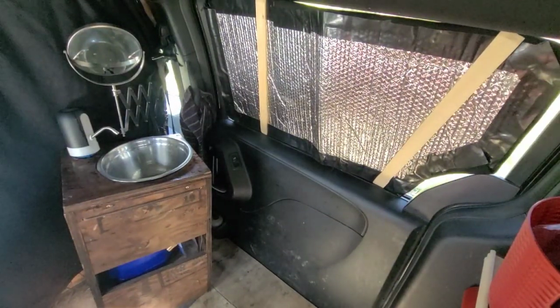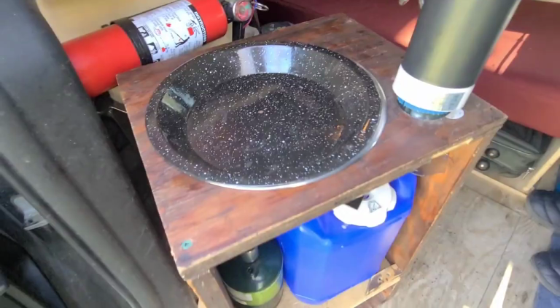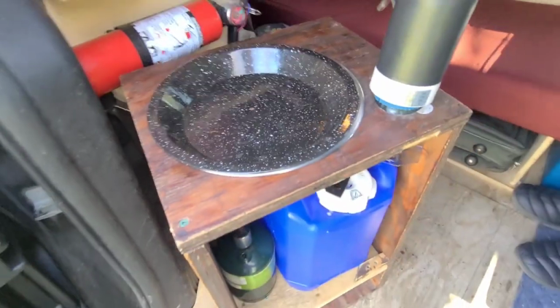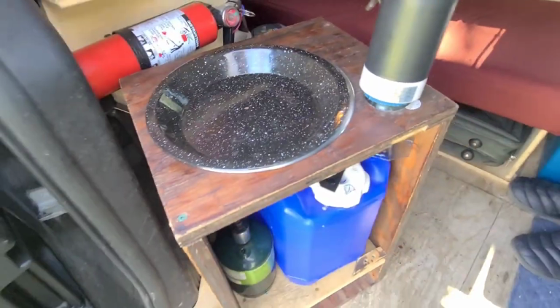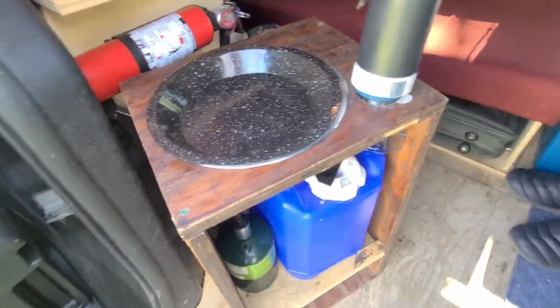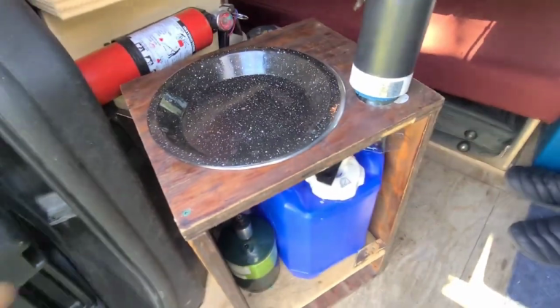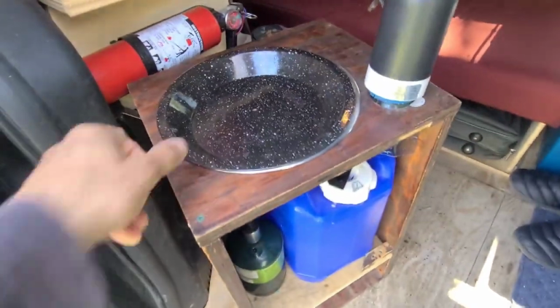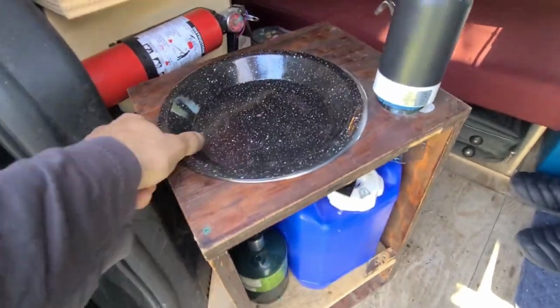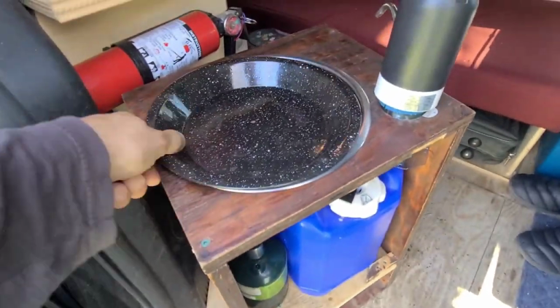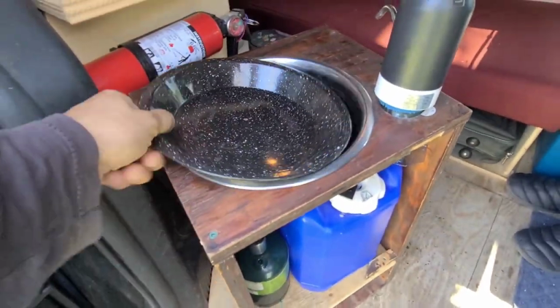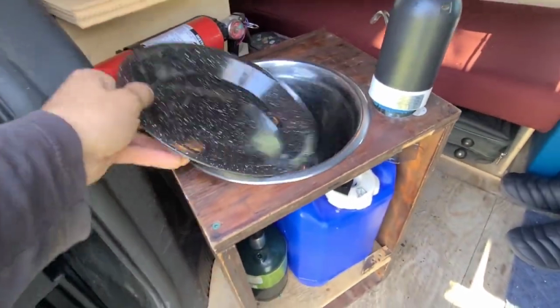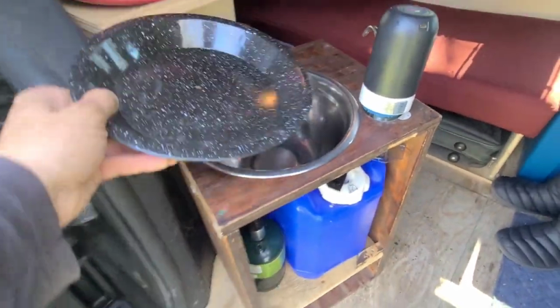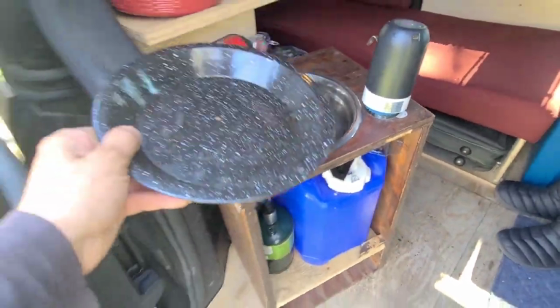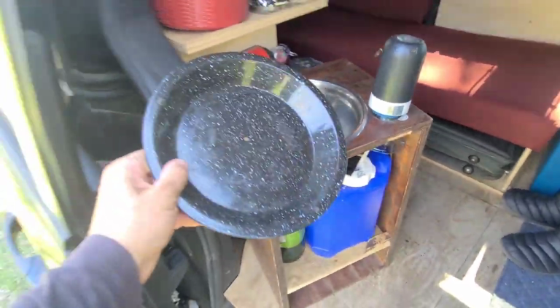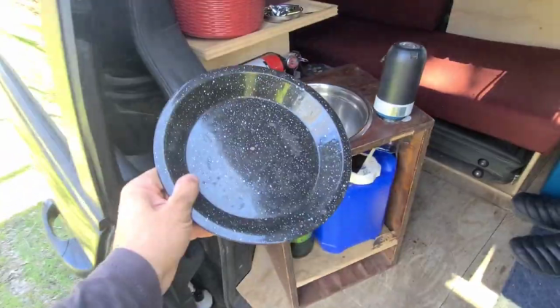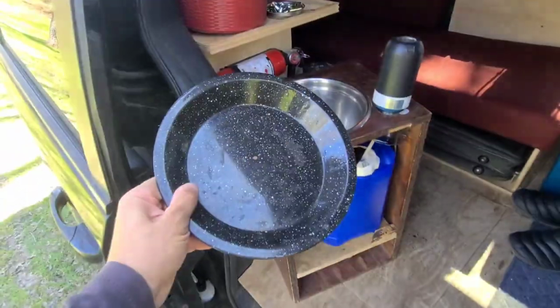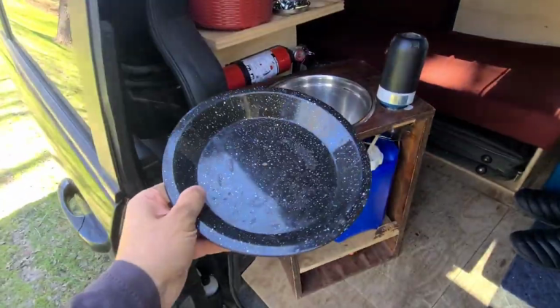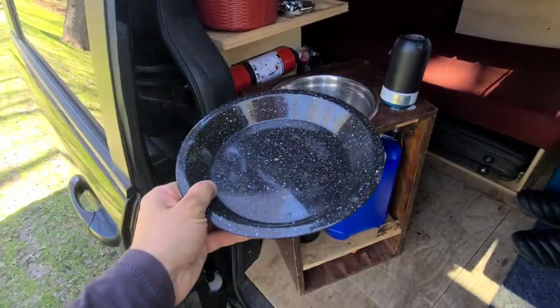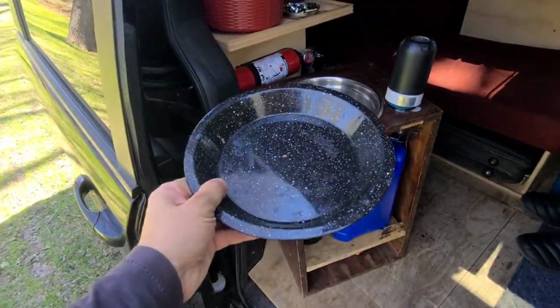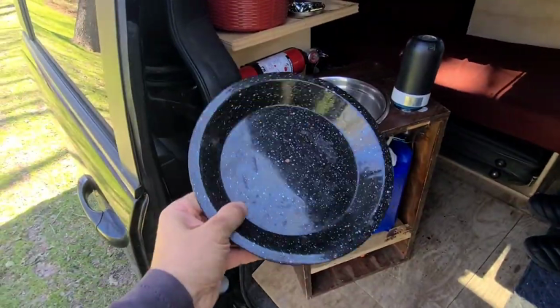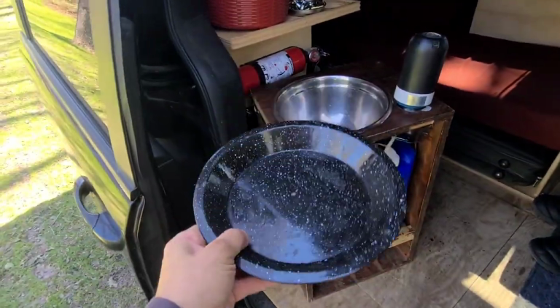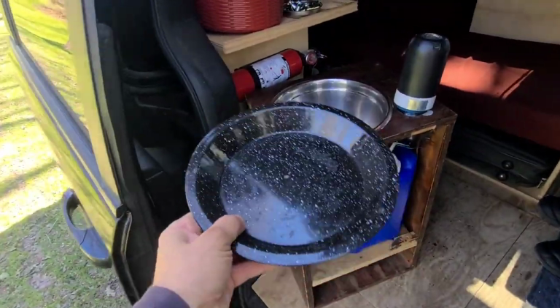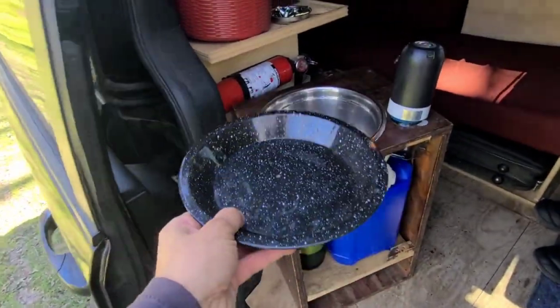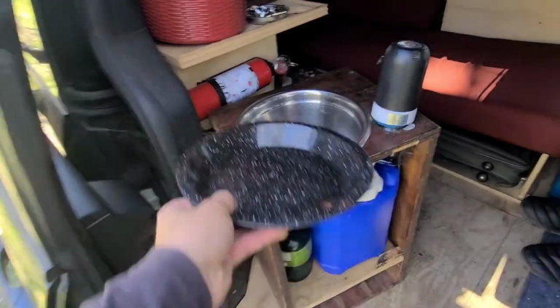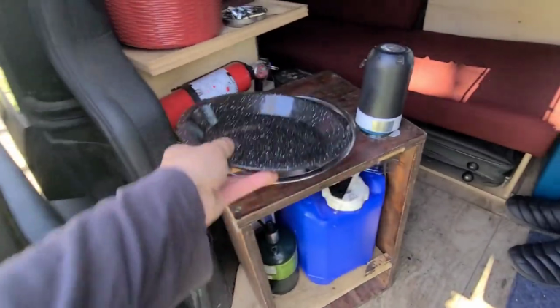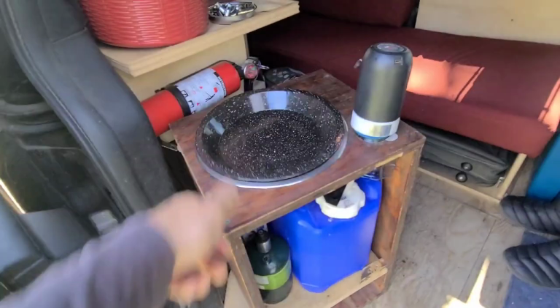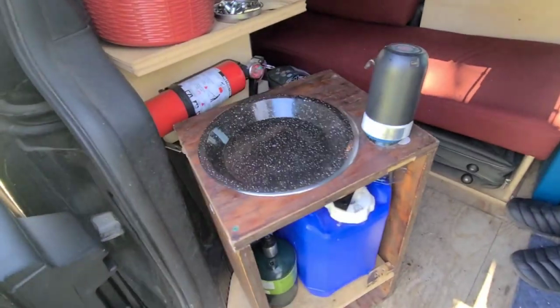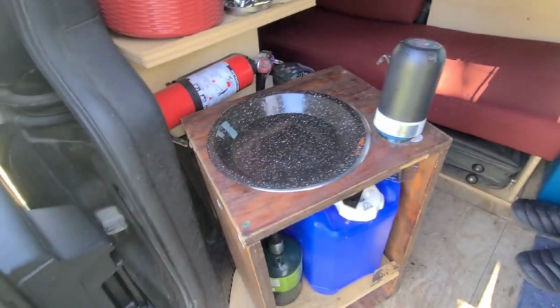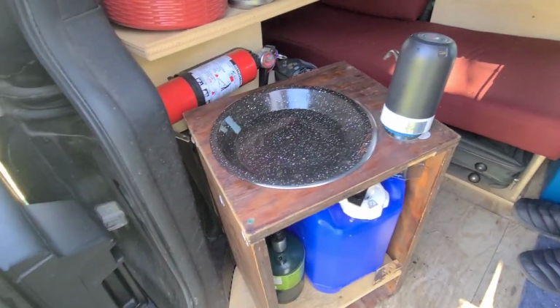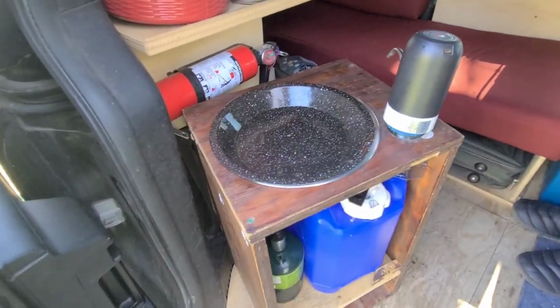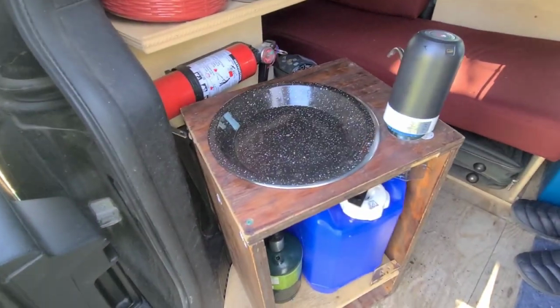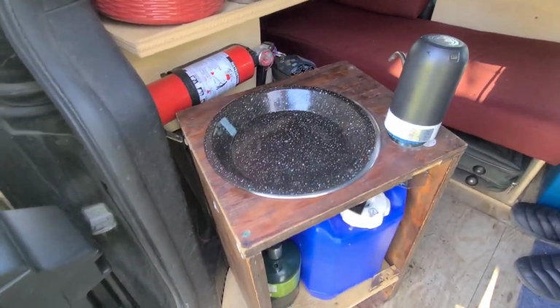Sometimes I keep an old plate on top as a cover. It's also a good spot for random junk.